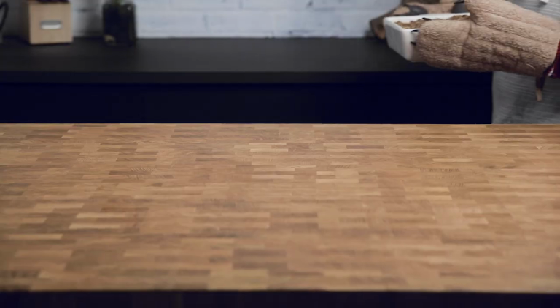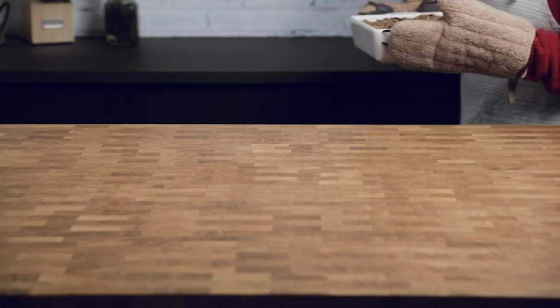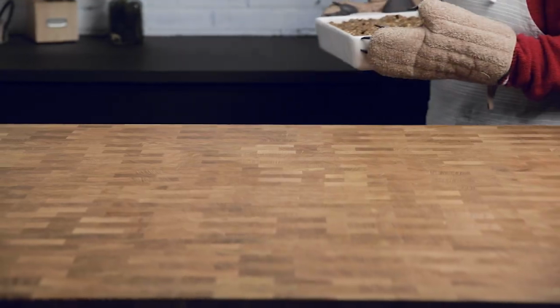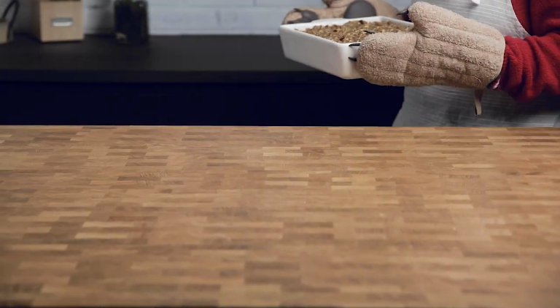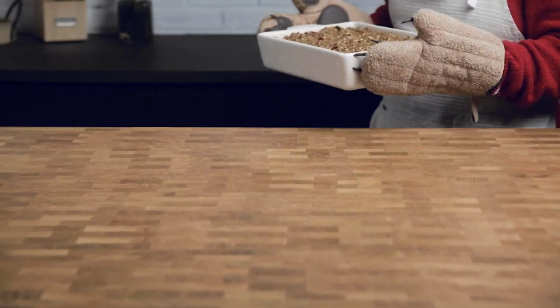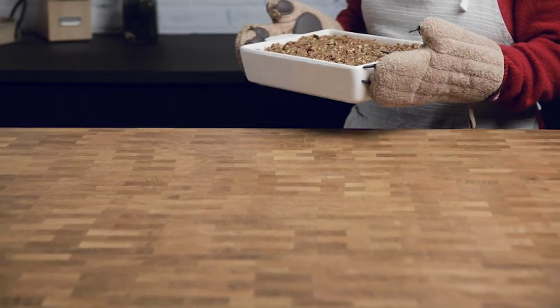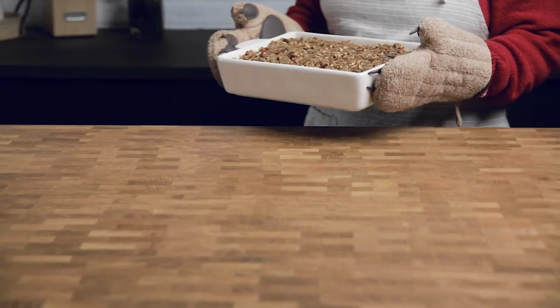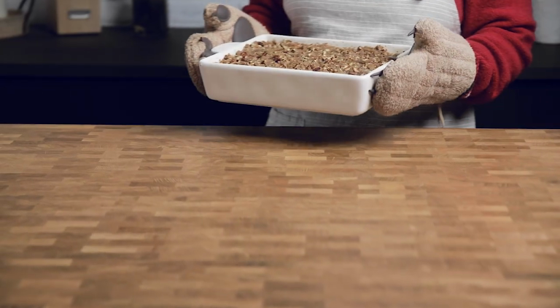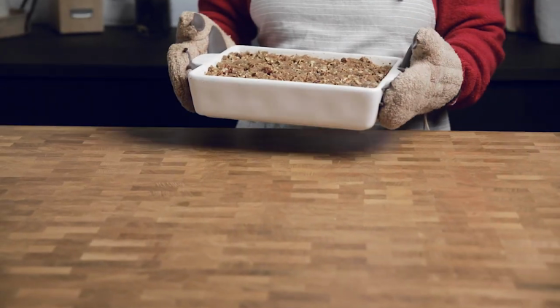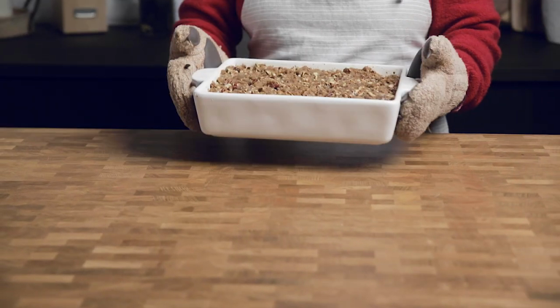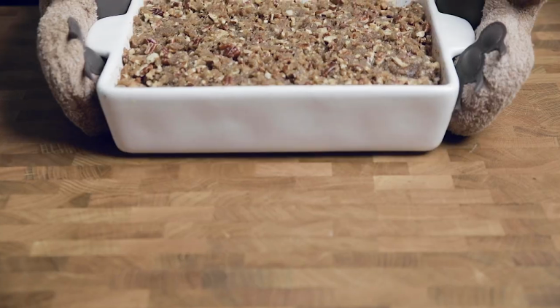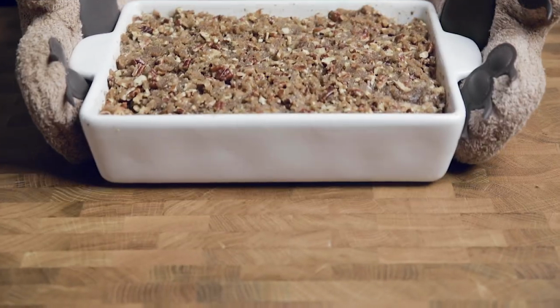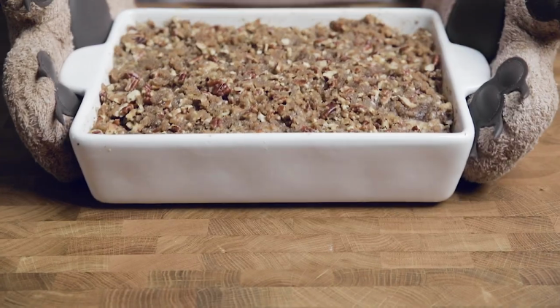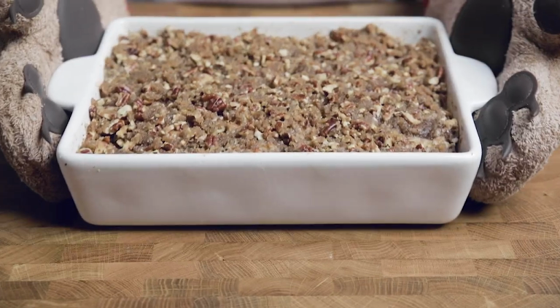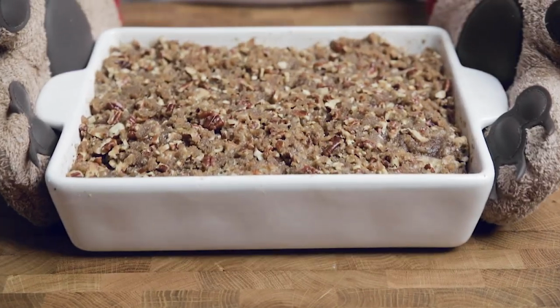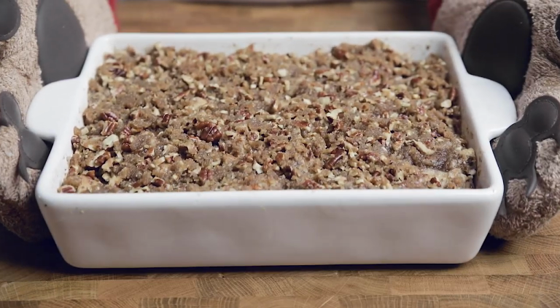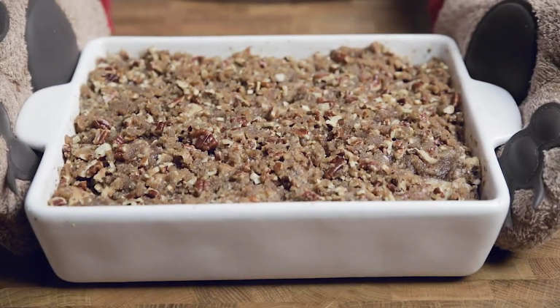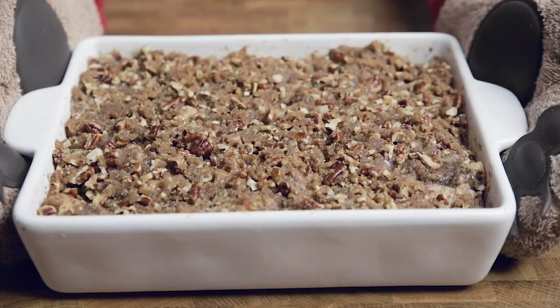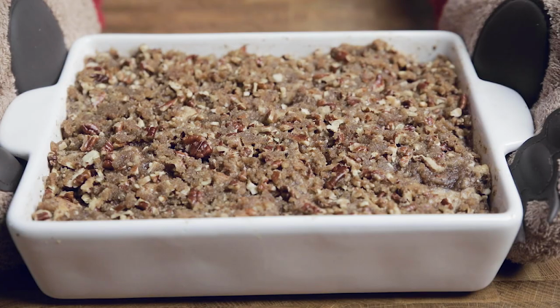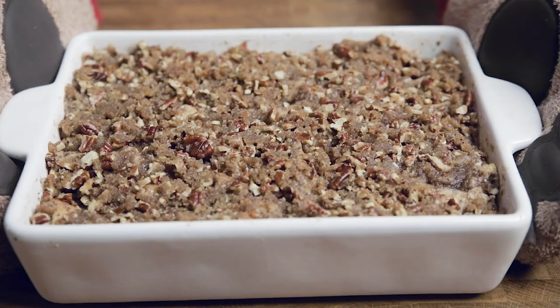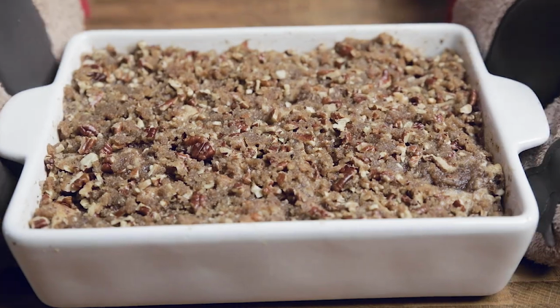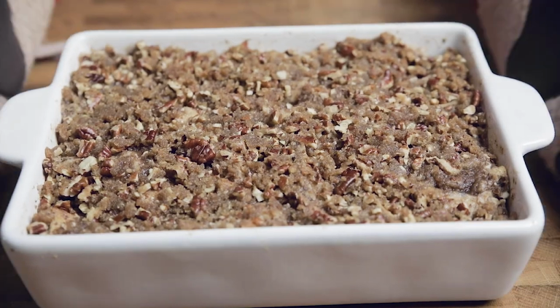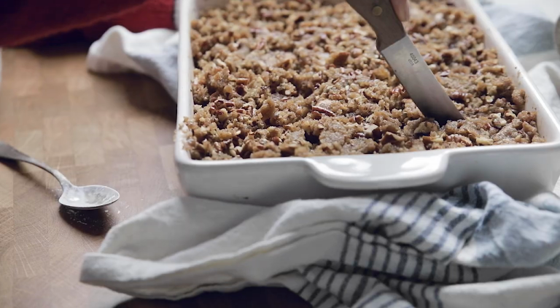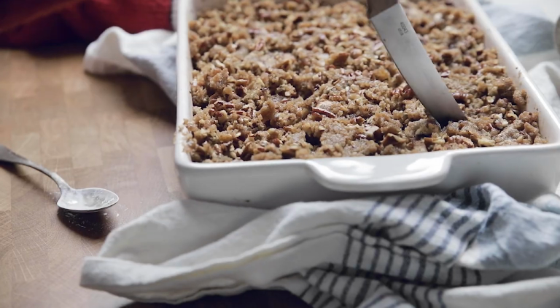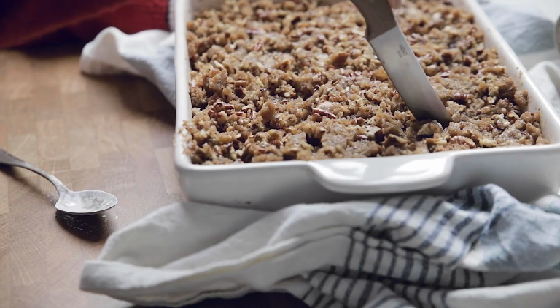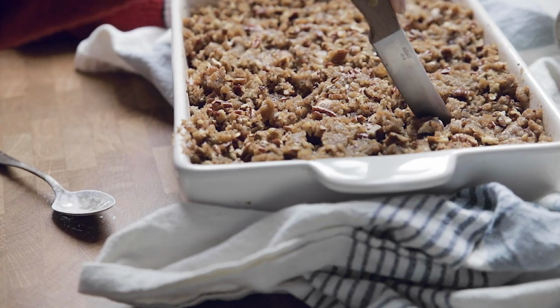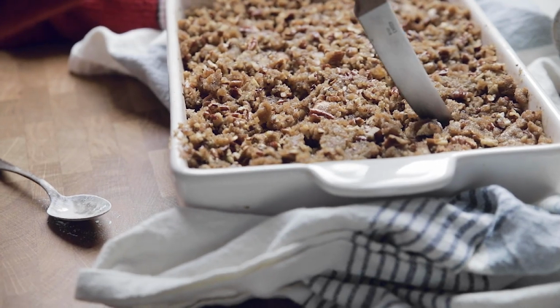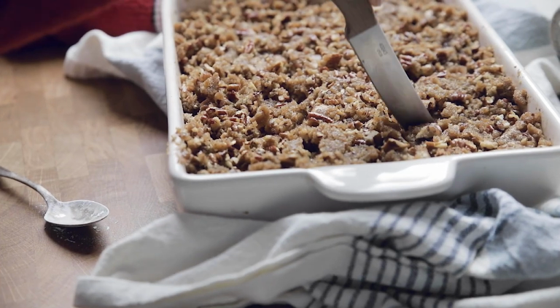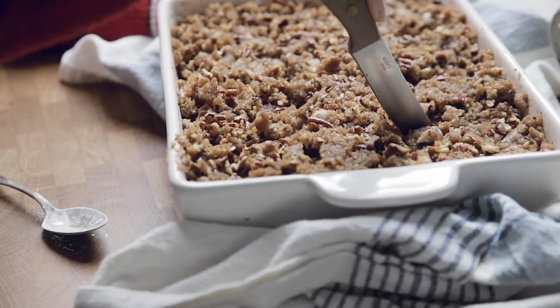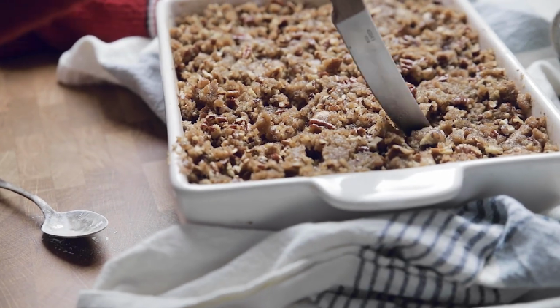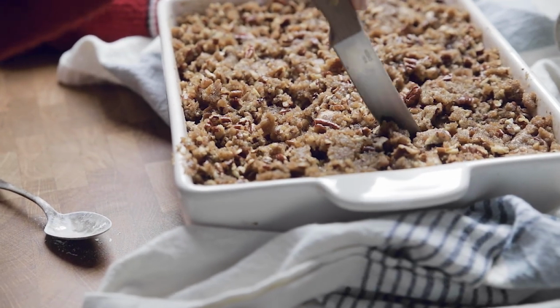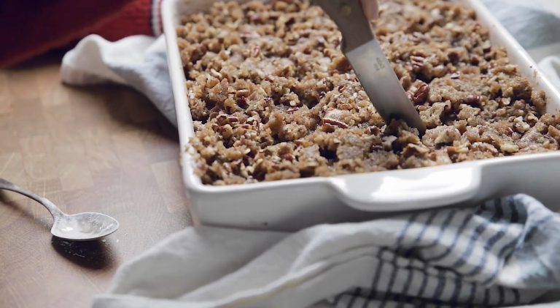And then it's ready for the oven. Thanks so much for watching — make sure you like, comment, and share this video. Happy holidays!